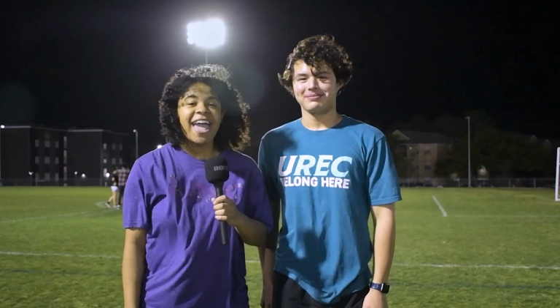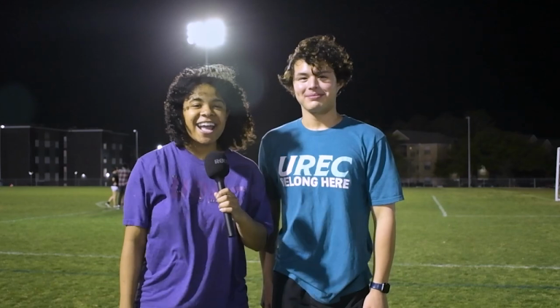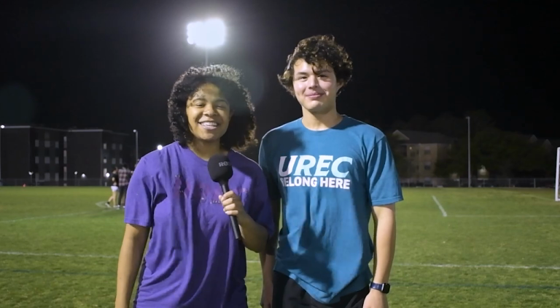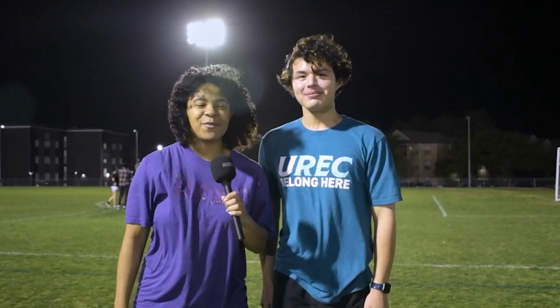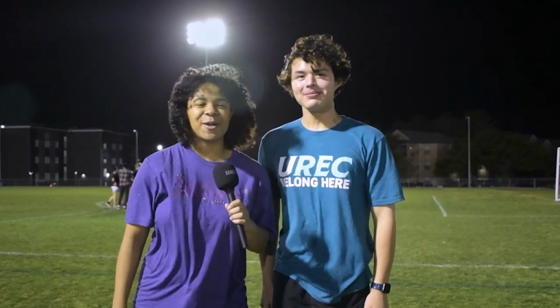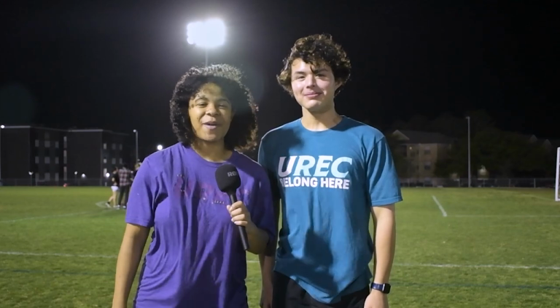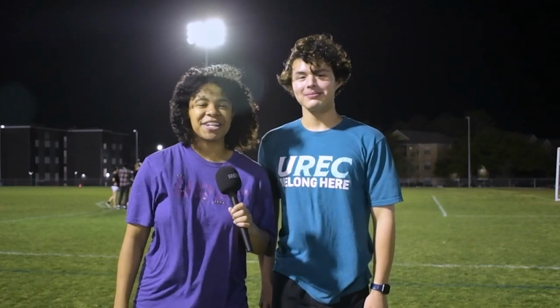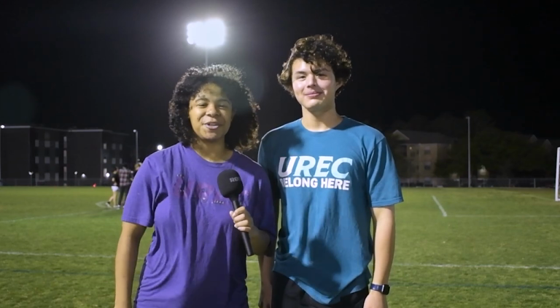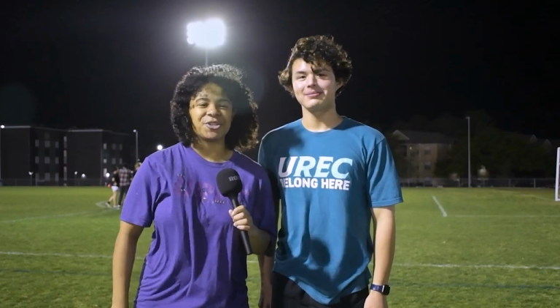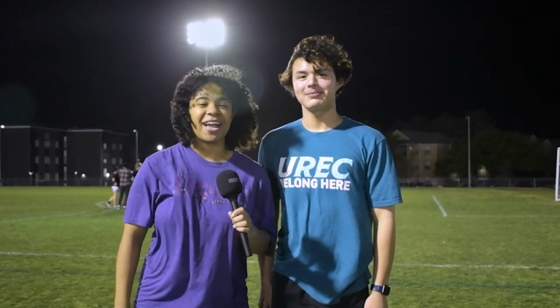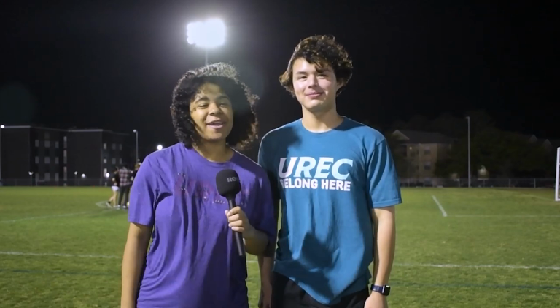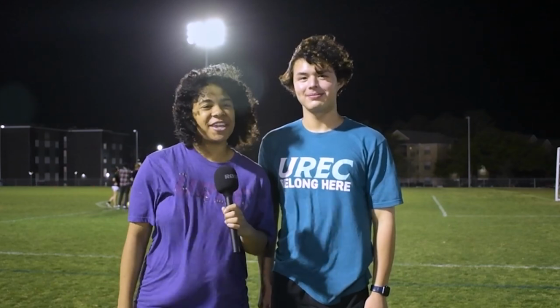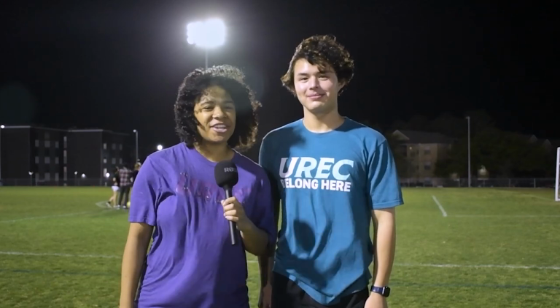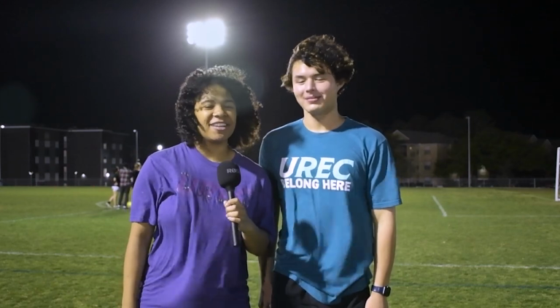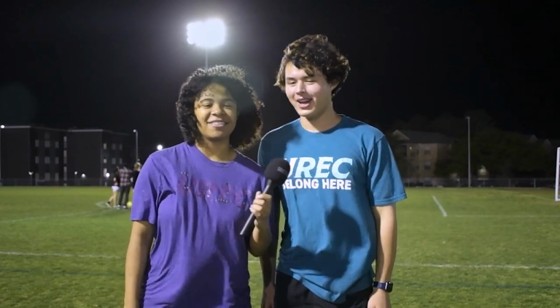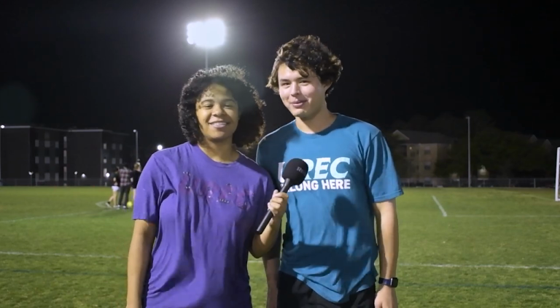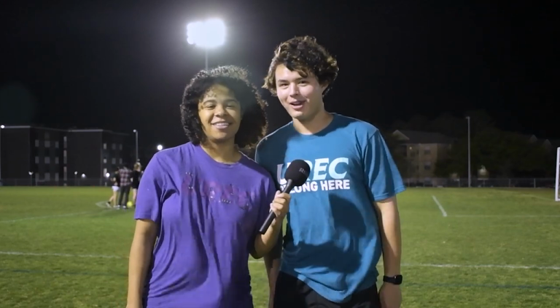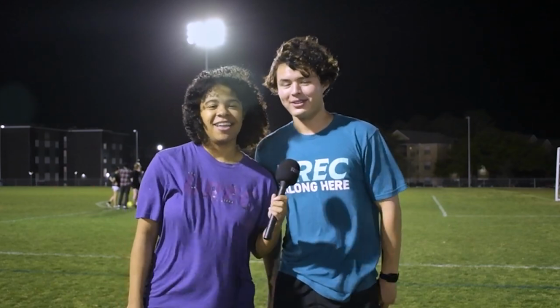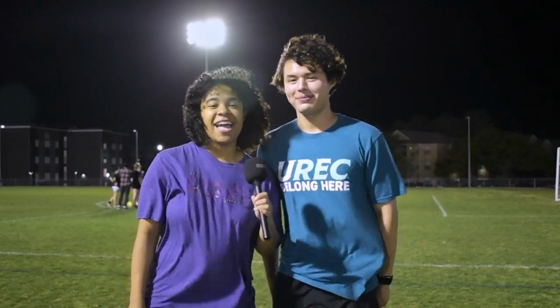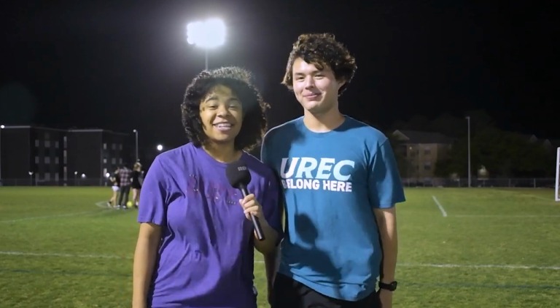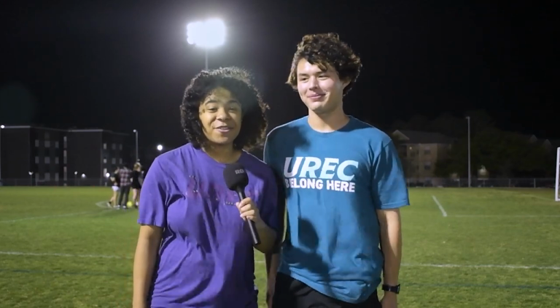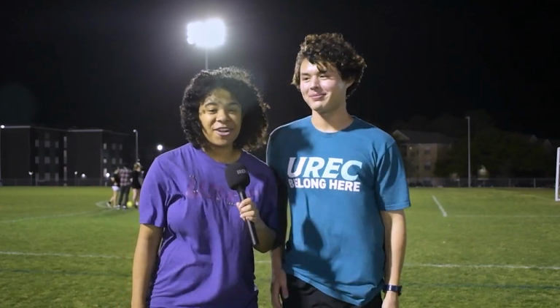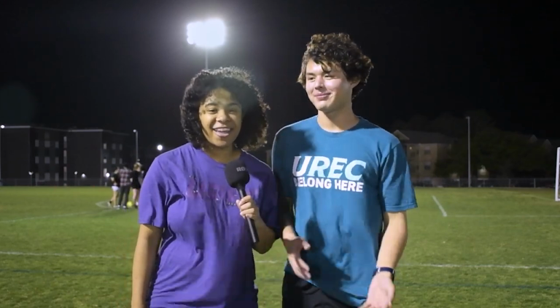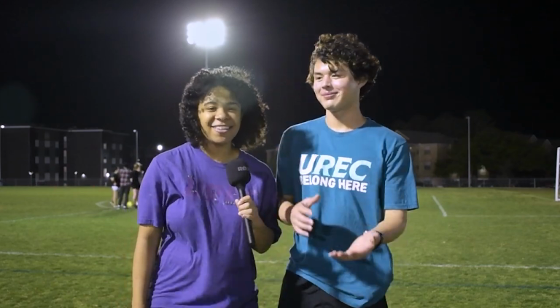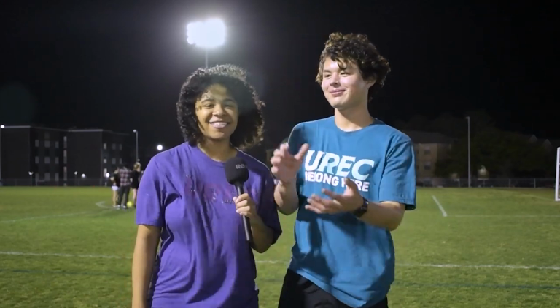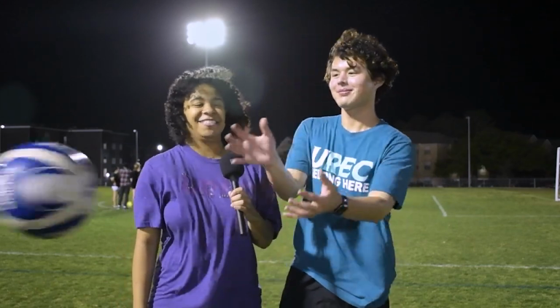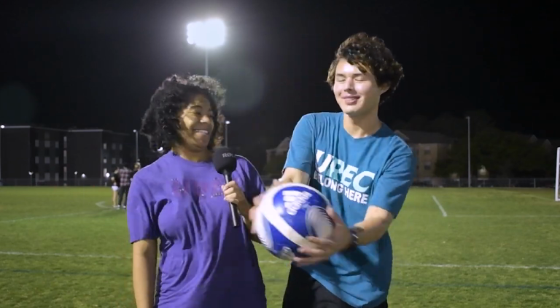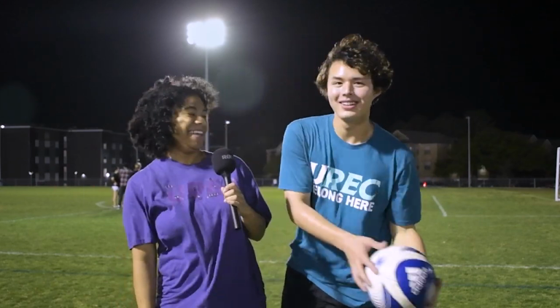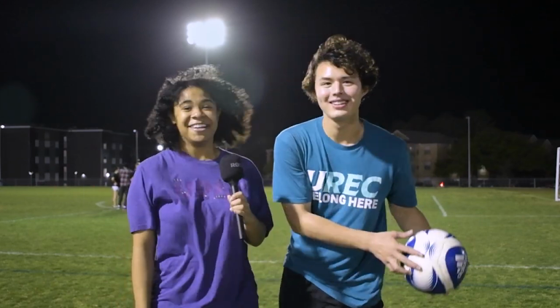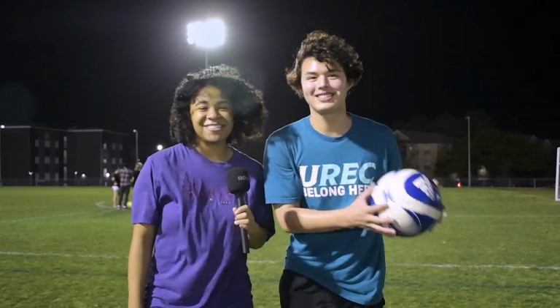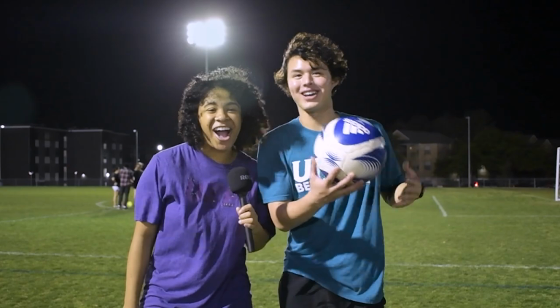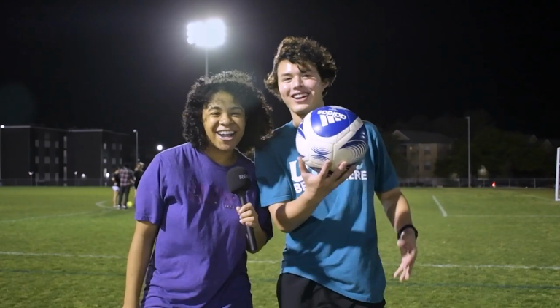Hey guys, and welcome back to U-Try. I'm Asia and I'm Calvin, and today we're trying soccer.